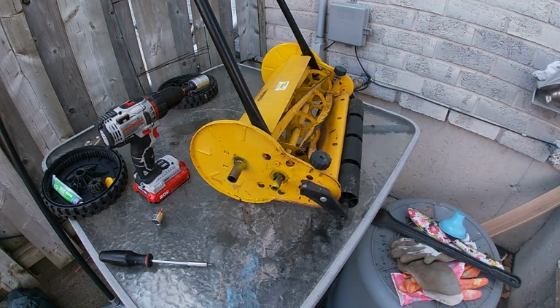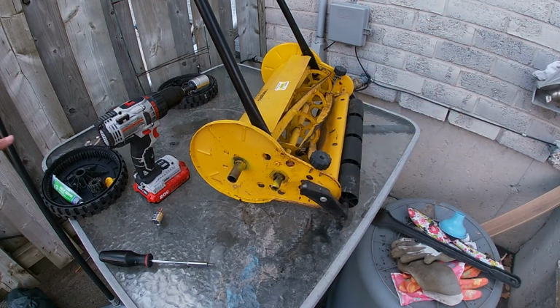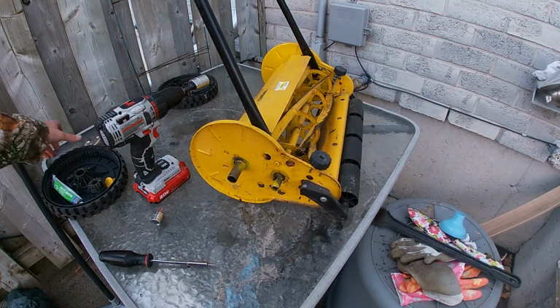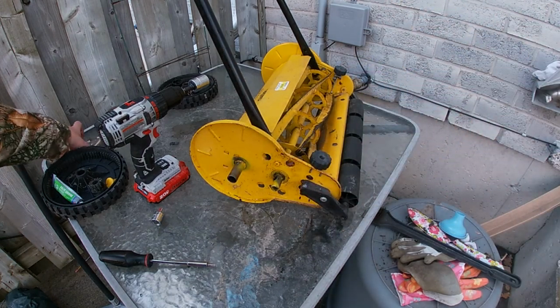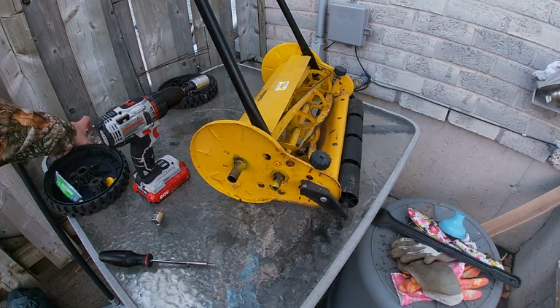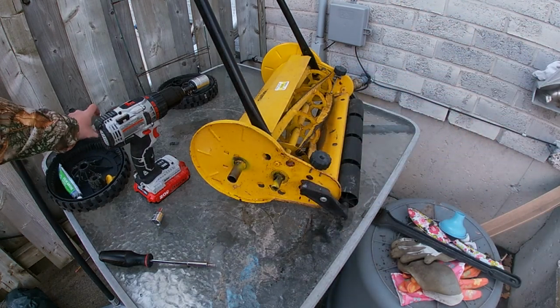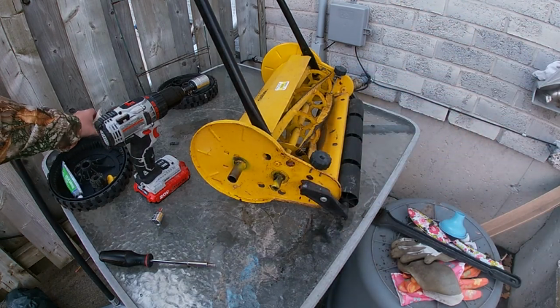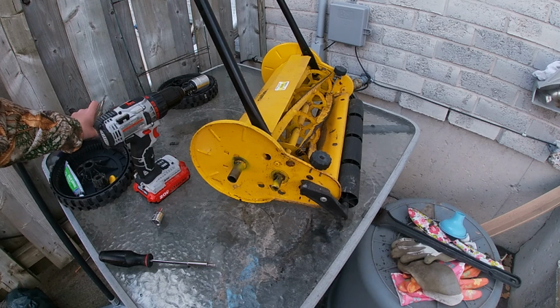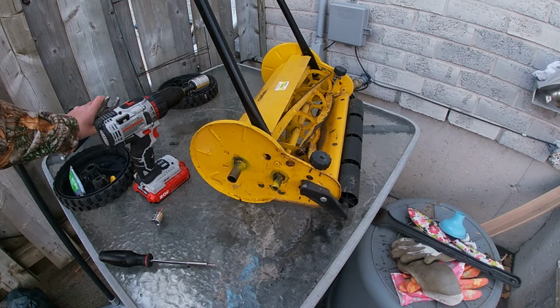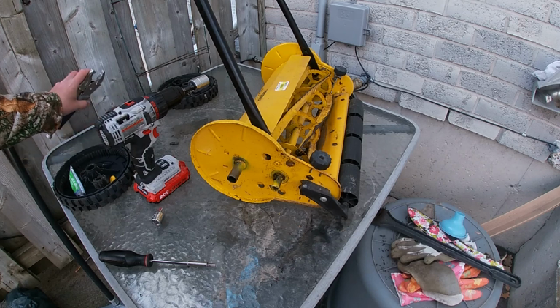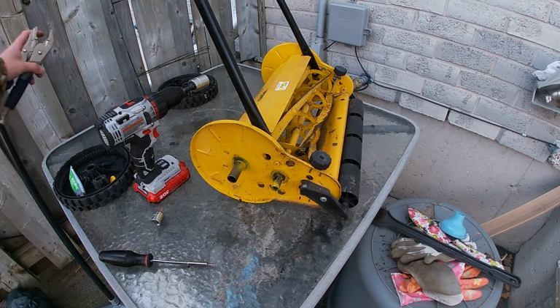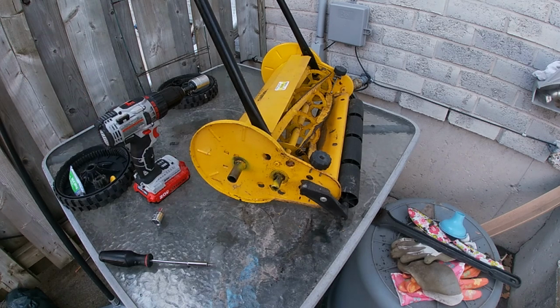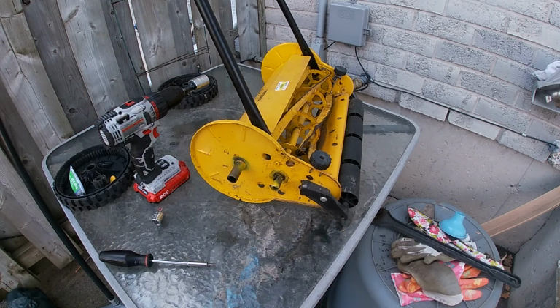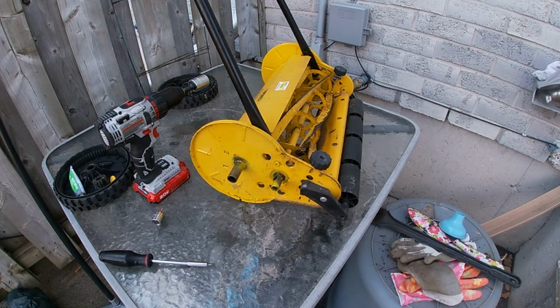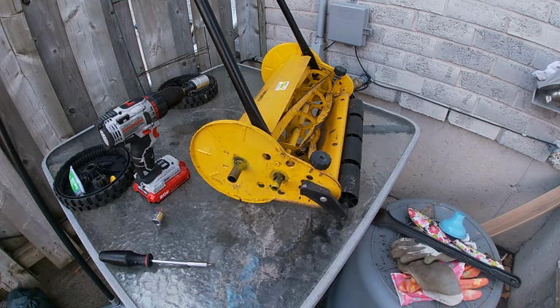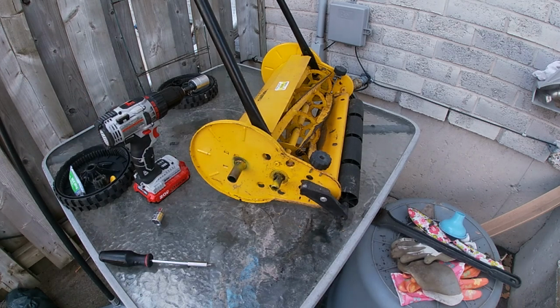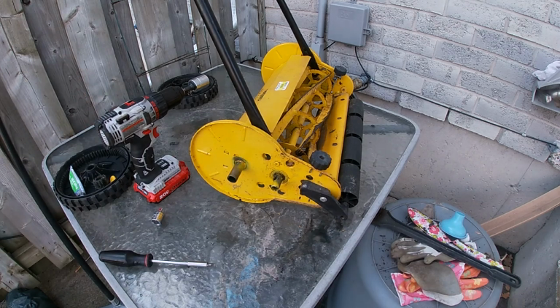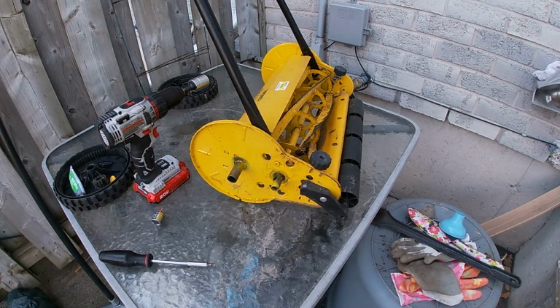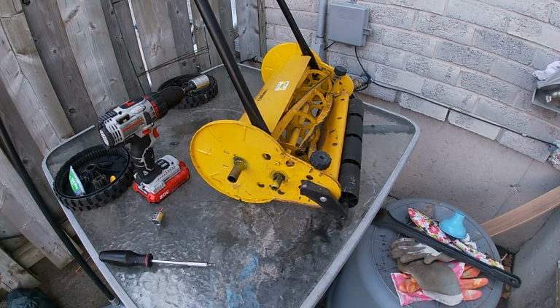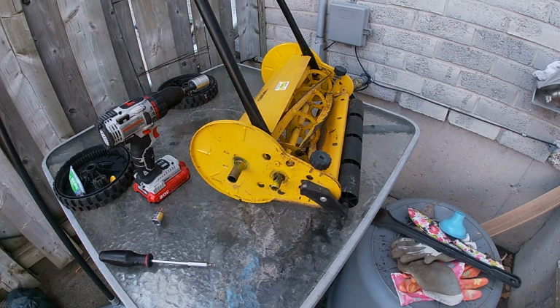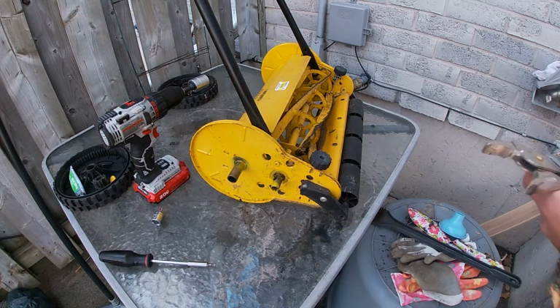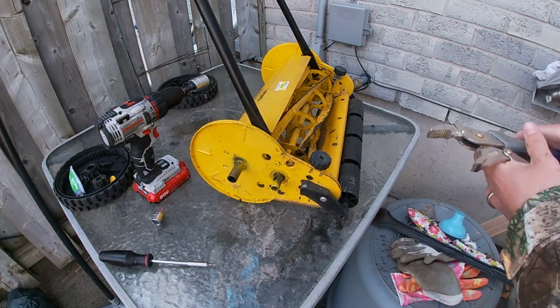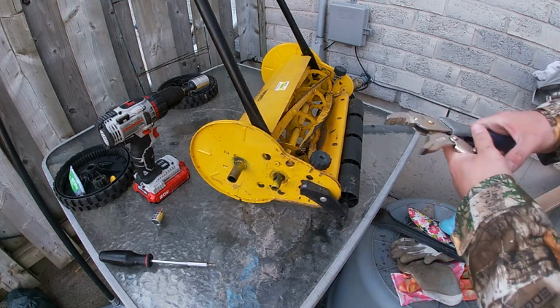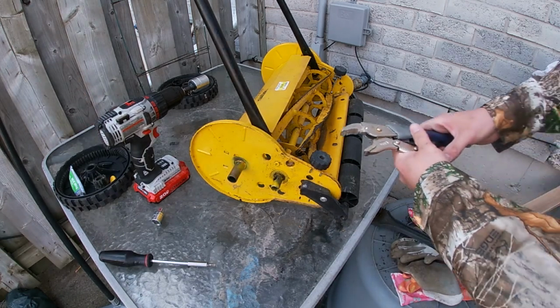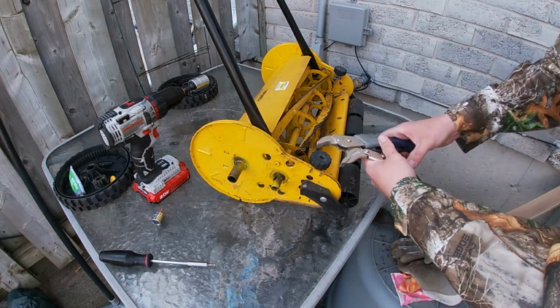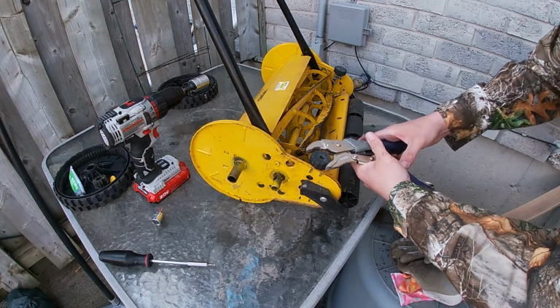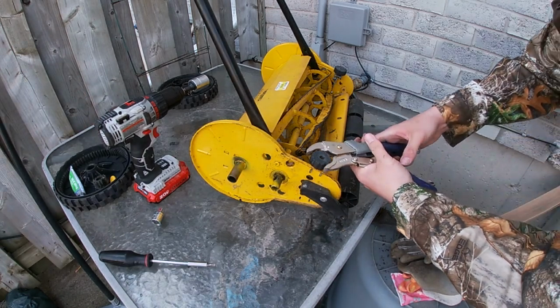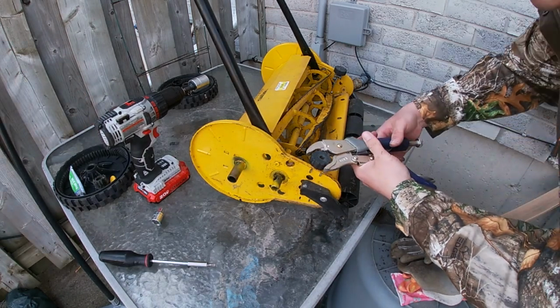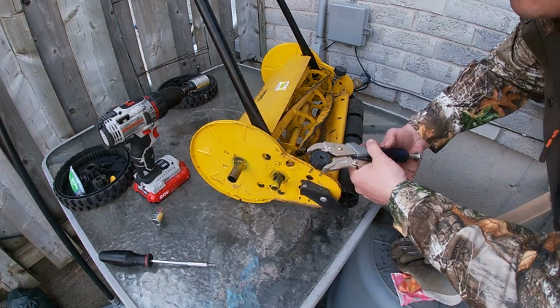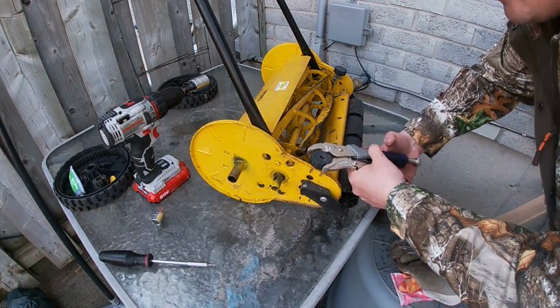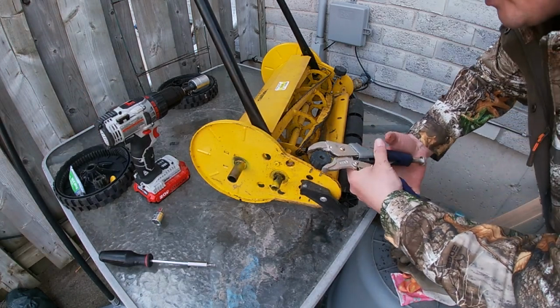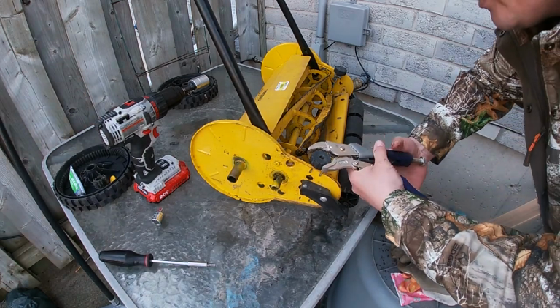Now that we've run the drill, I'm just going to tighten it down a little bit more, apply a little more compound, and then go at it again.